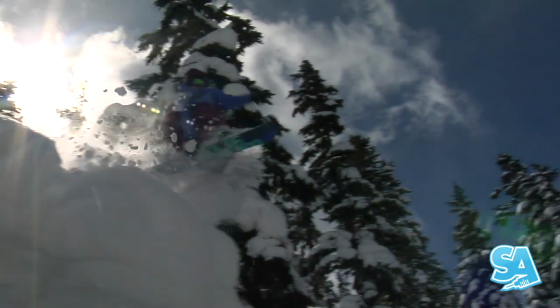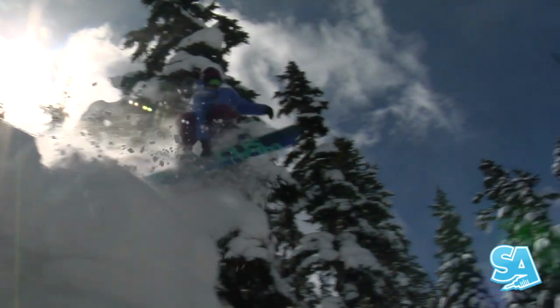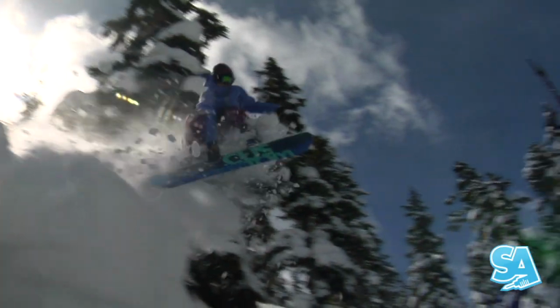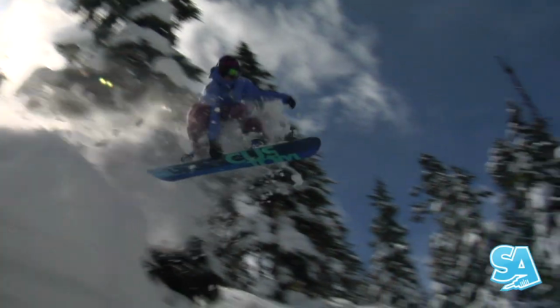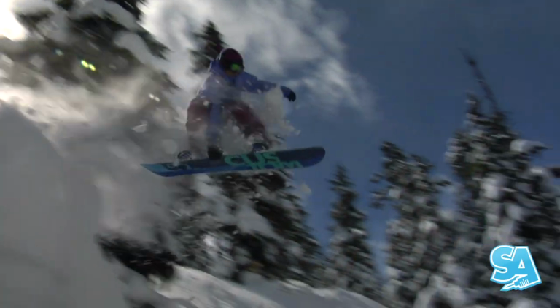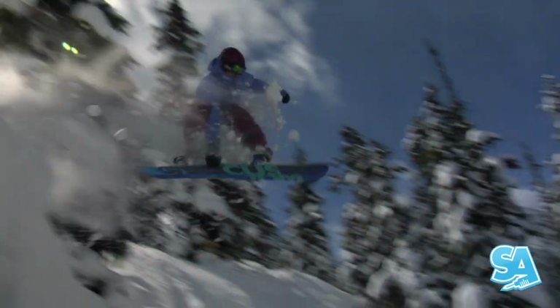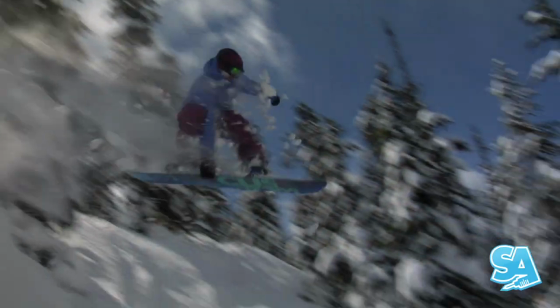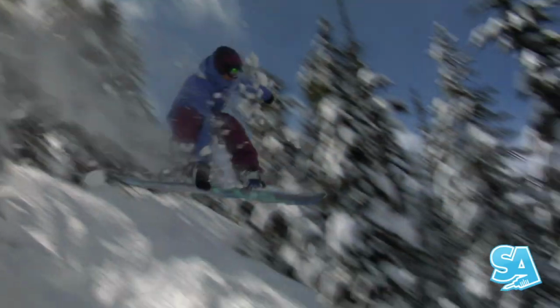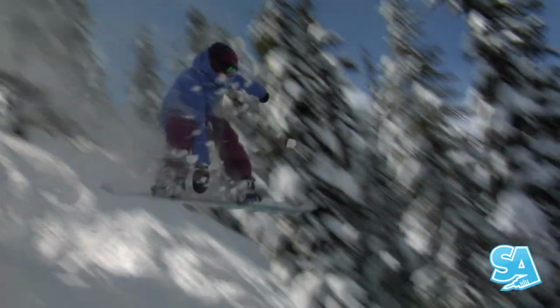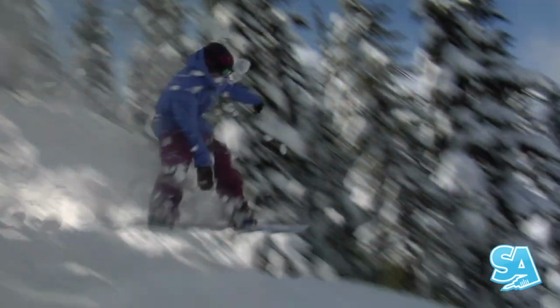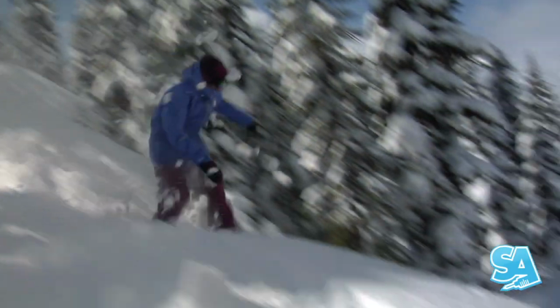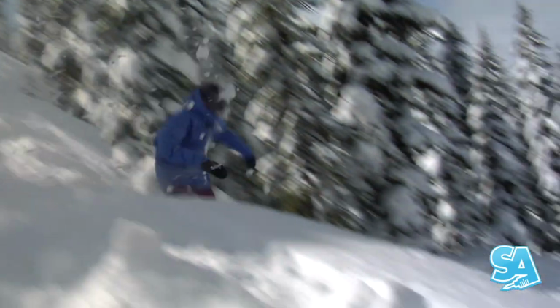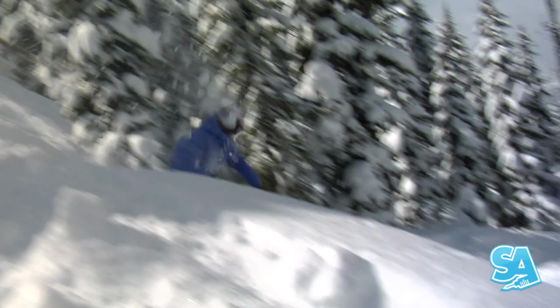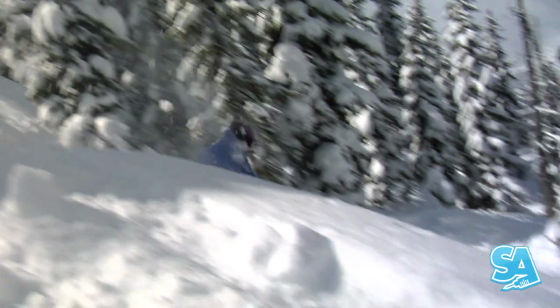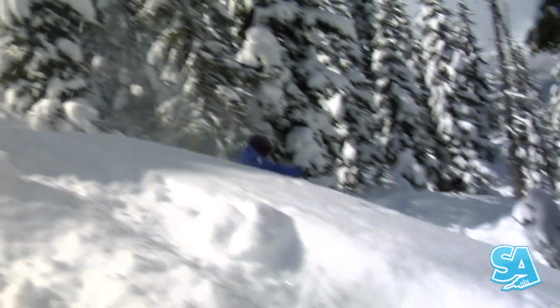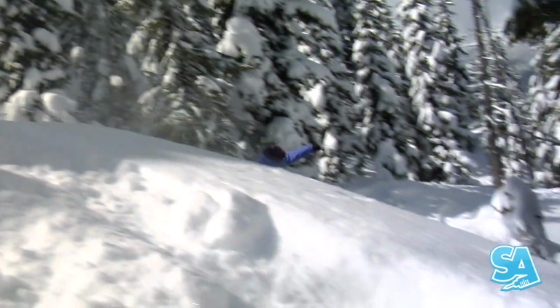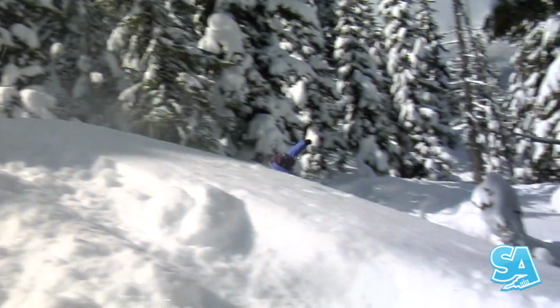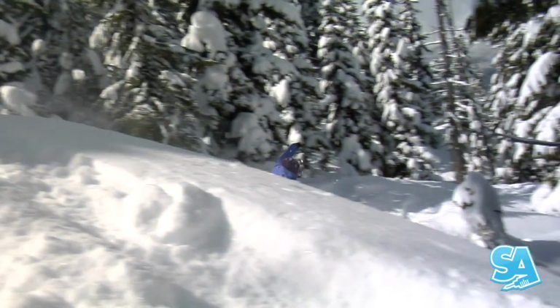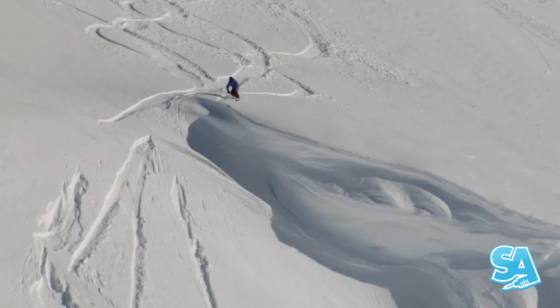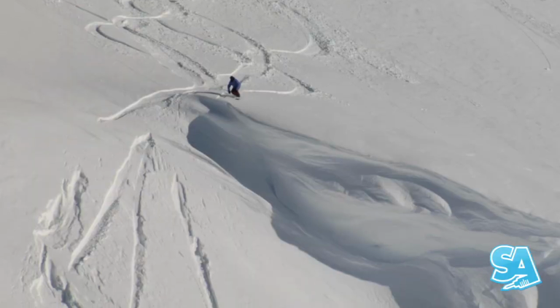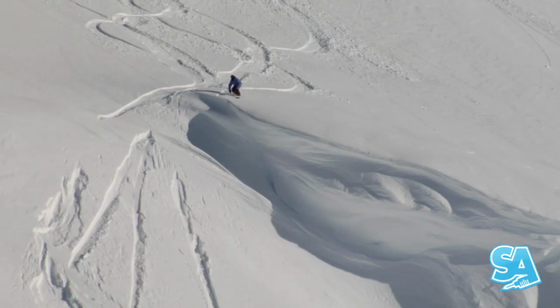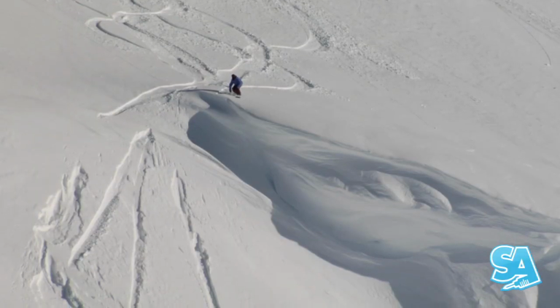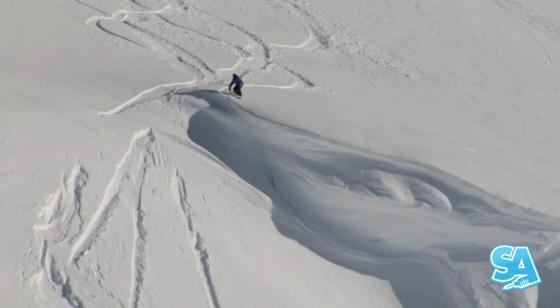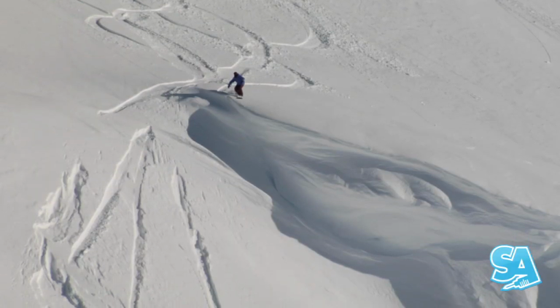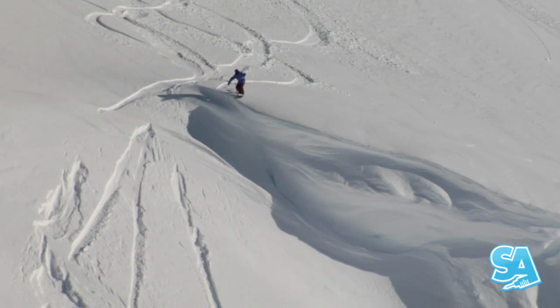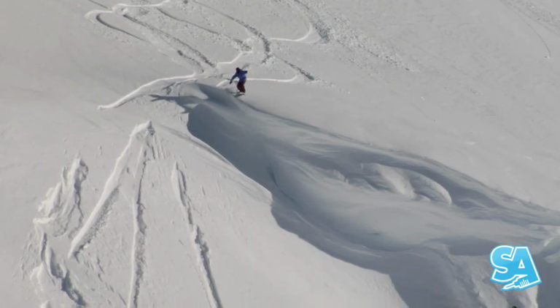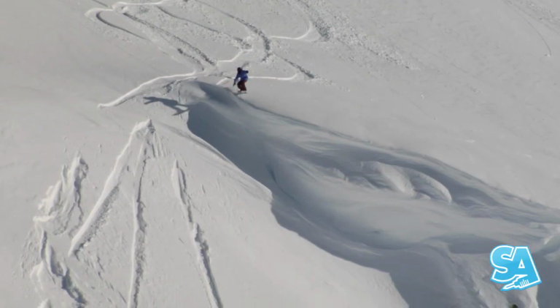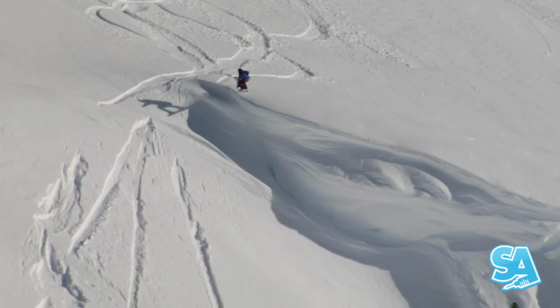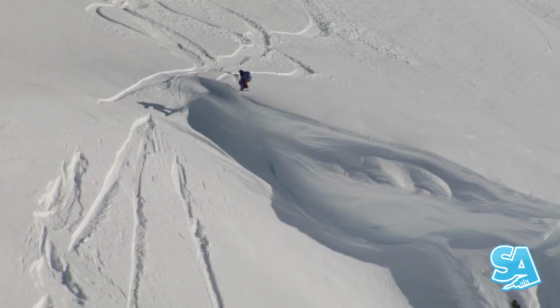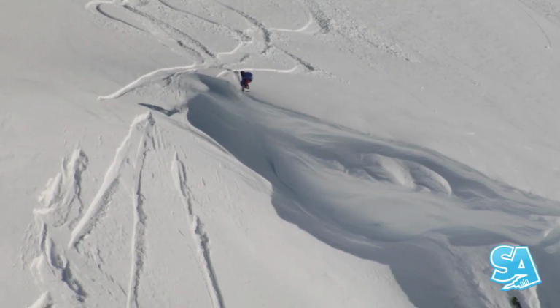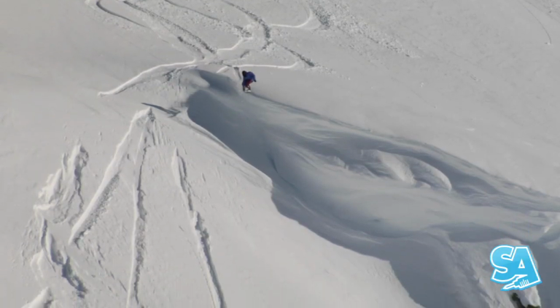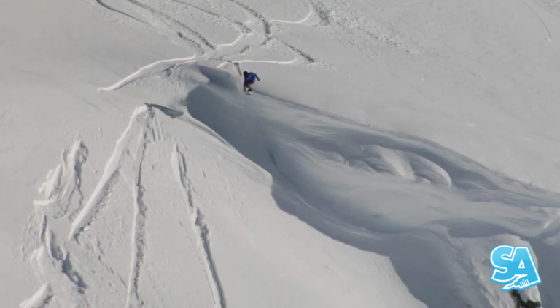Stomping into fresh snow is about the best feeling you can get. So get out there and send it.